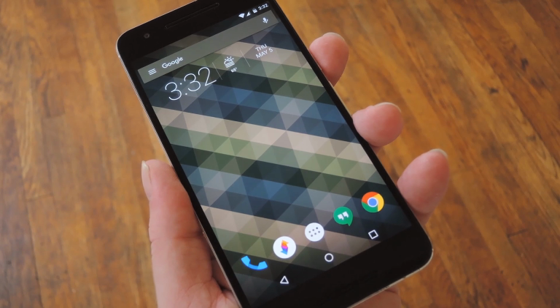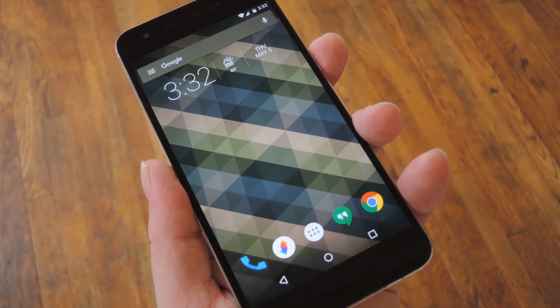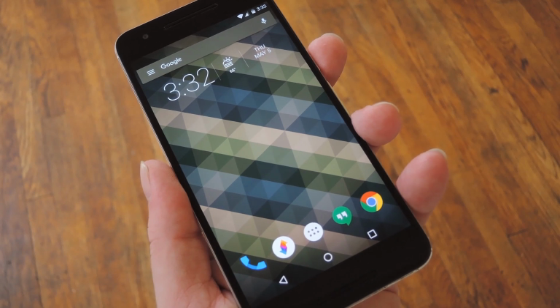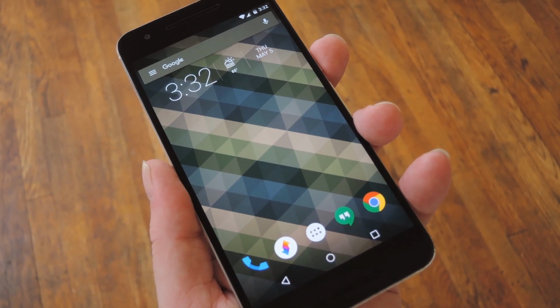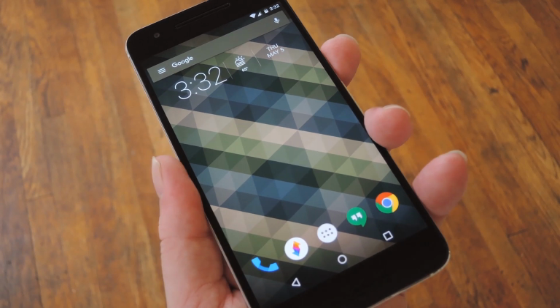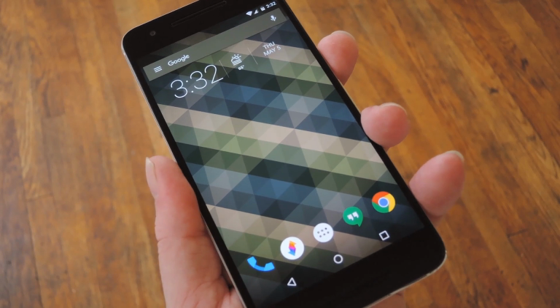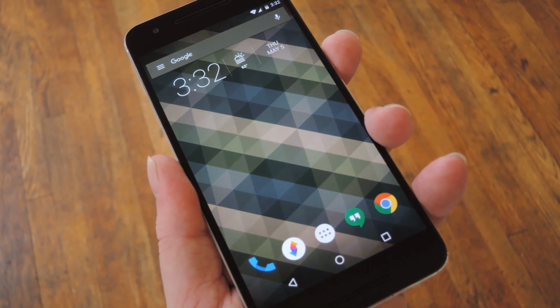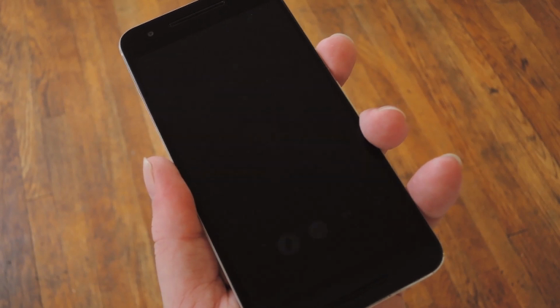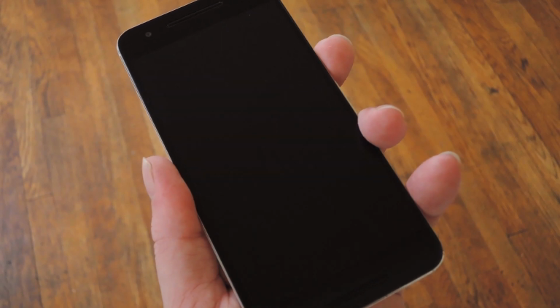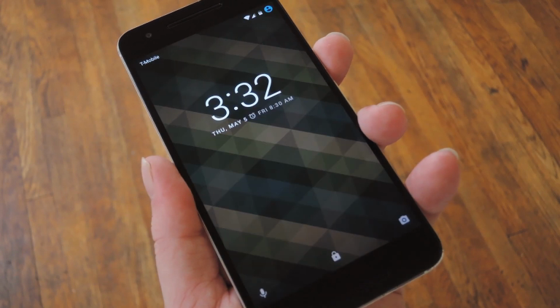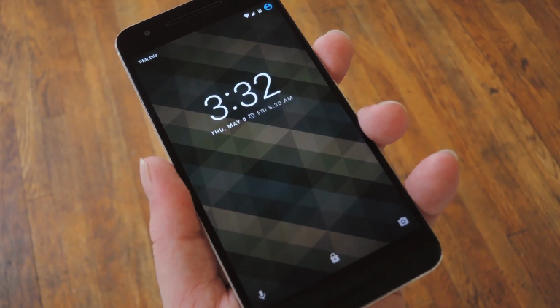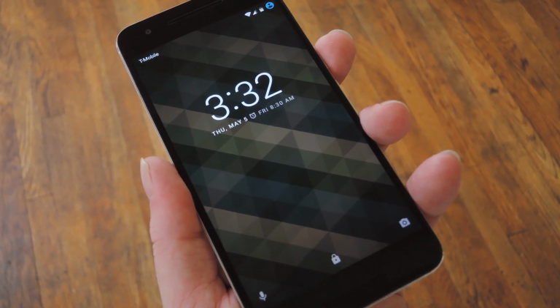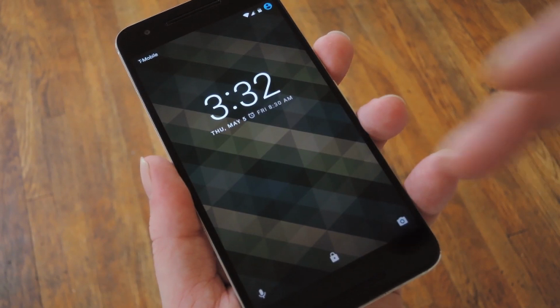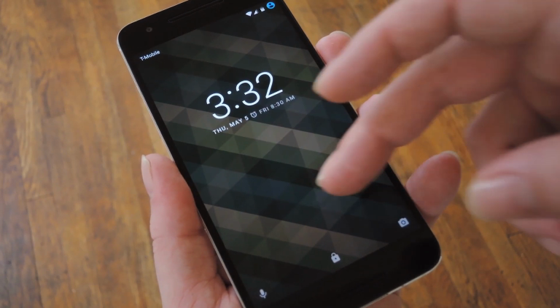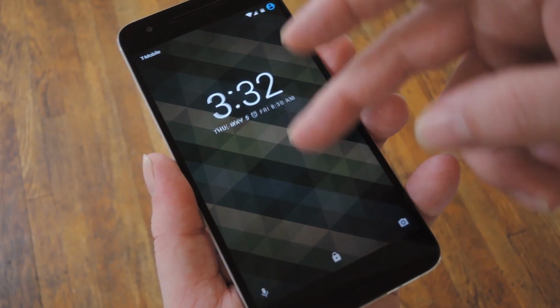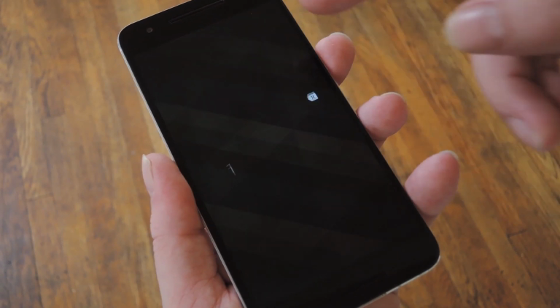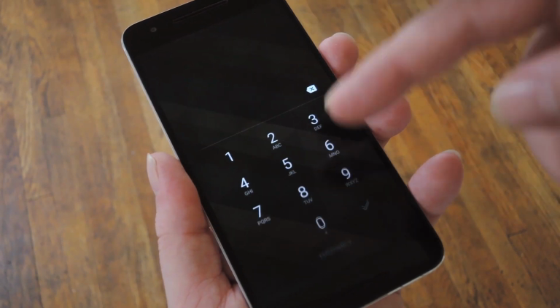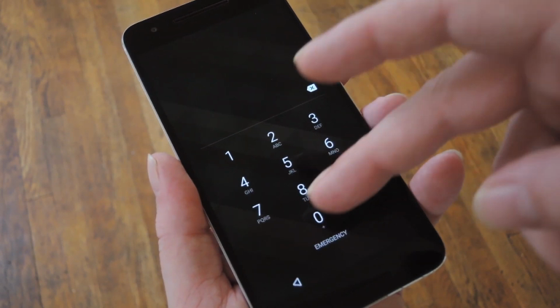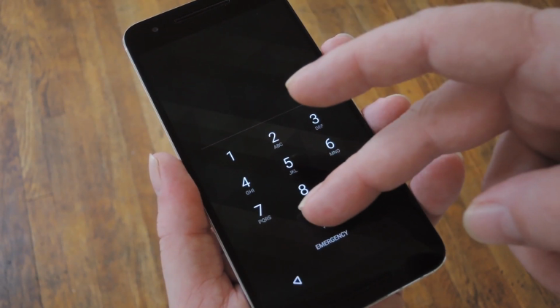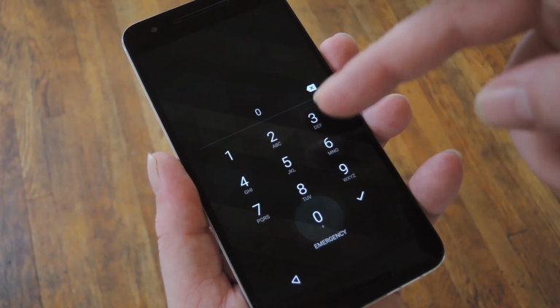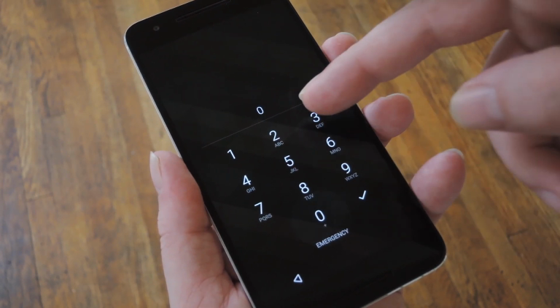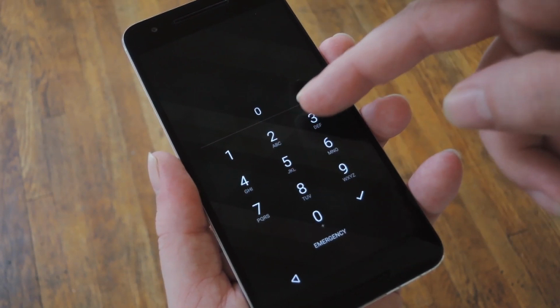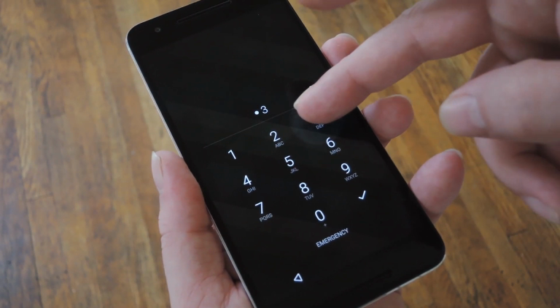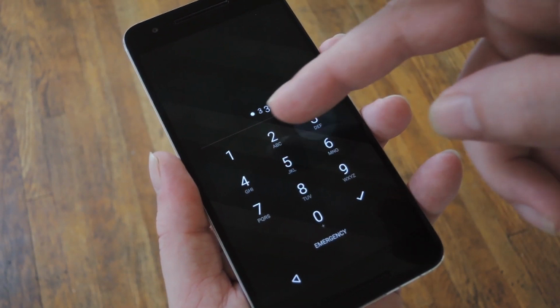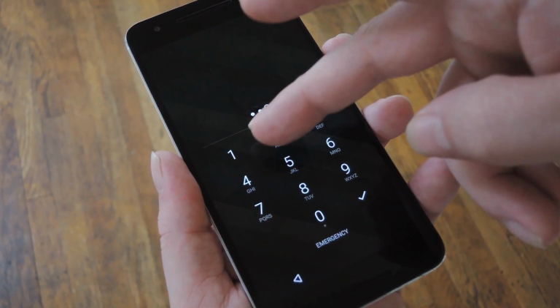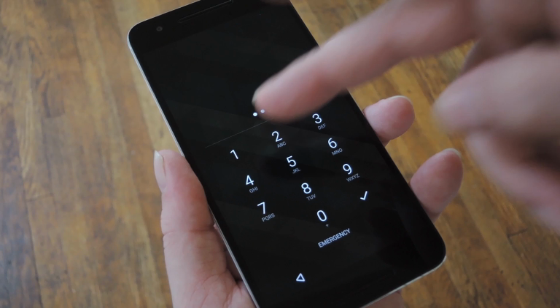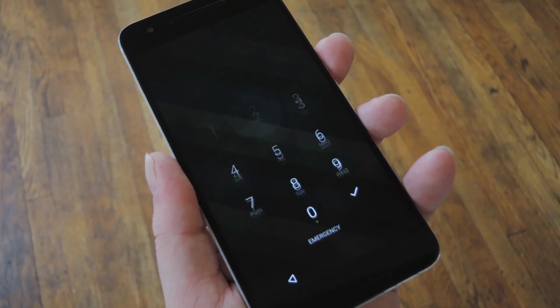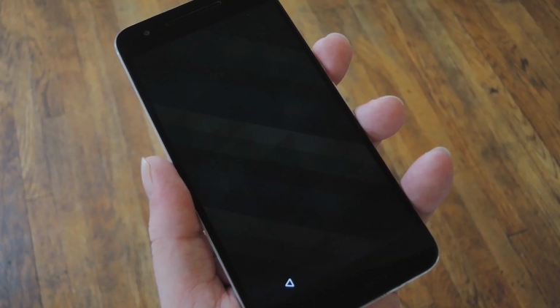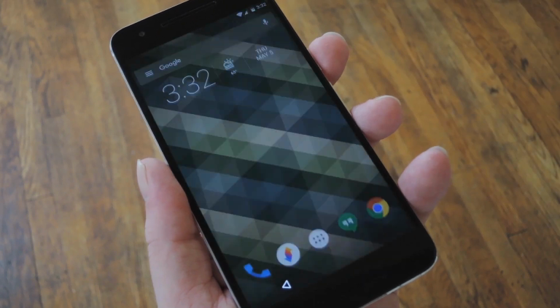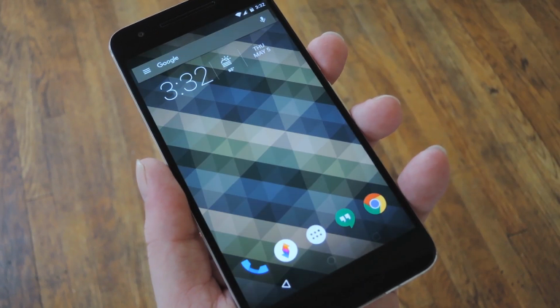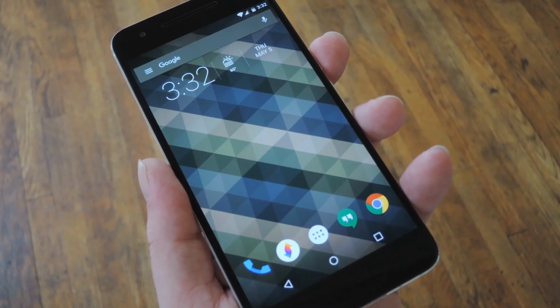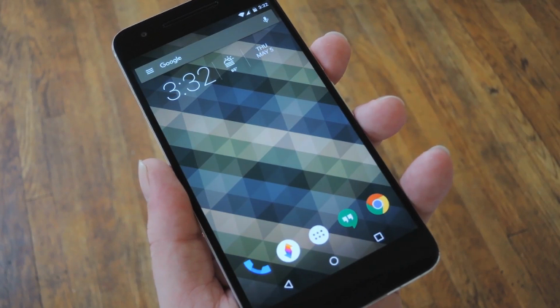Hey, what's up everybody? It's Dows with Gadget Hacks, and today I'm going to show you how to beef up Android security with a PIN that changes over time.